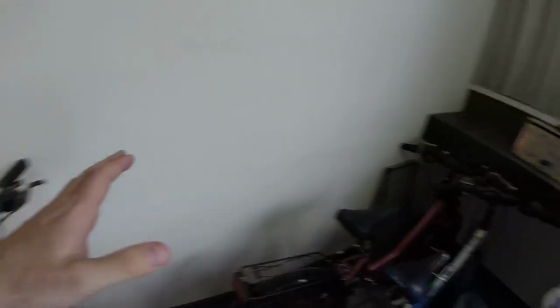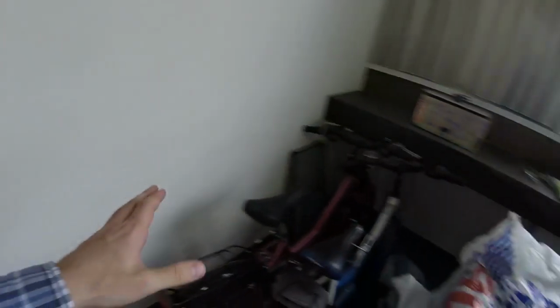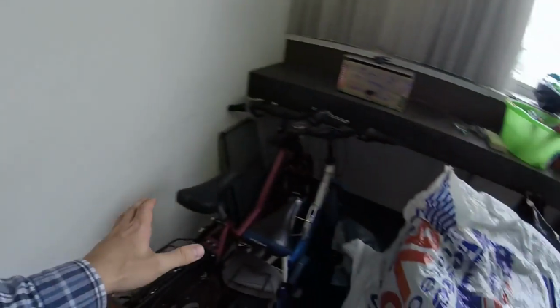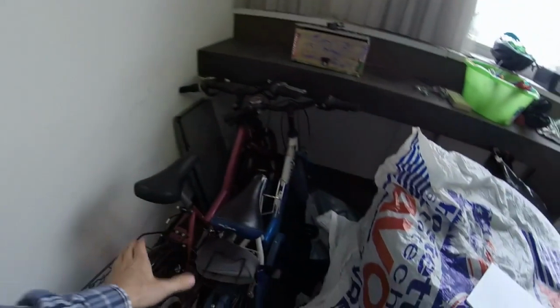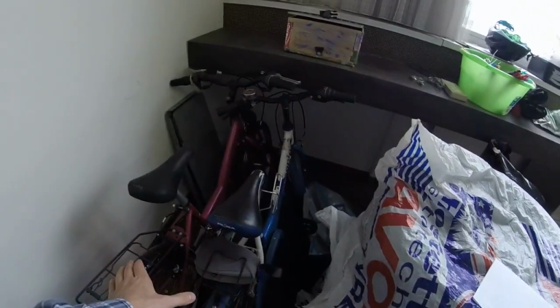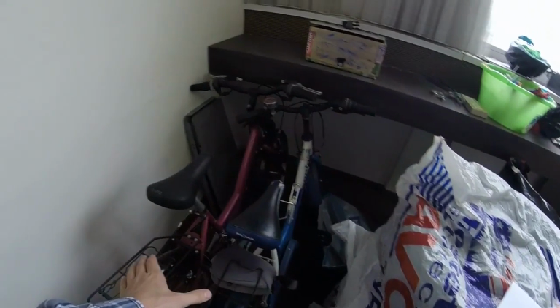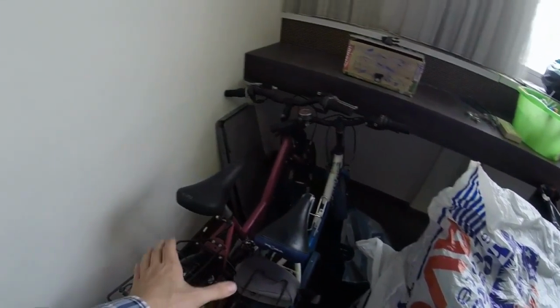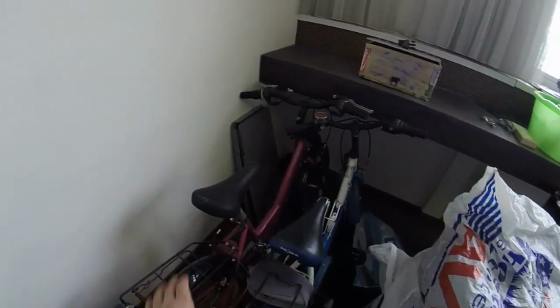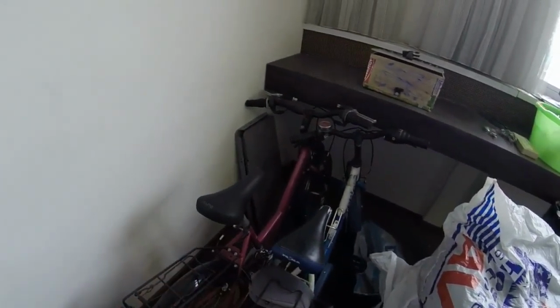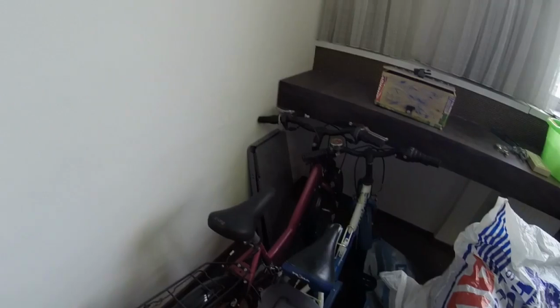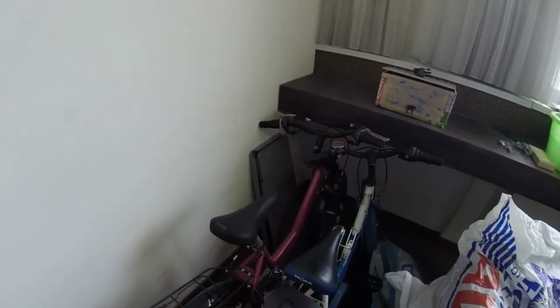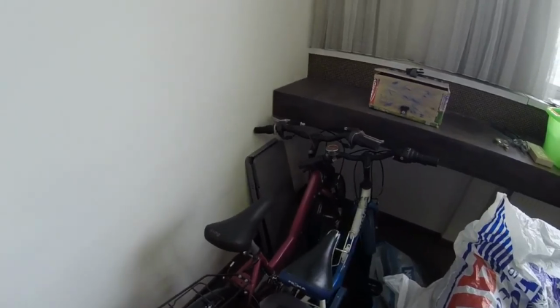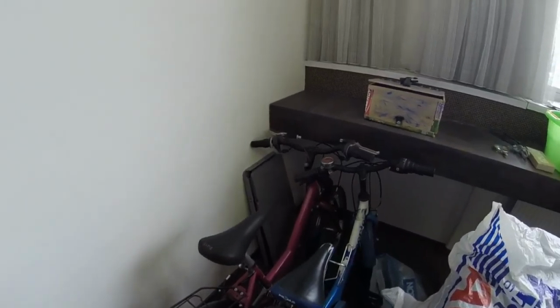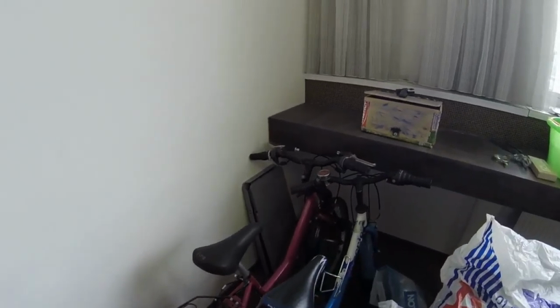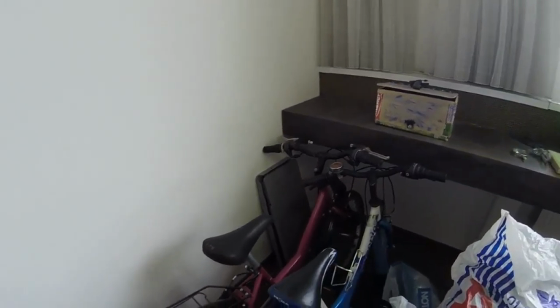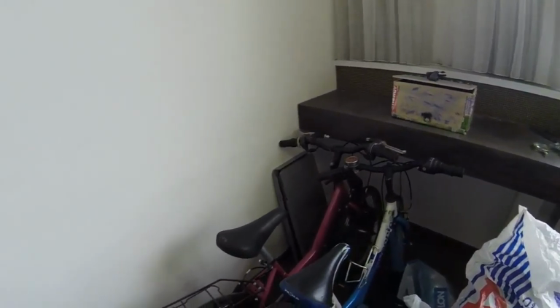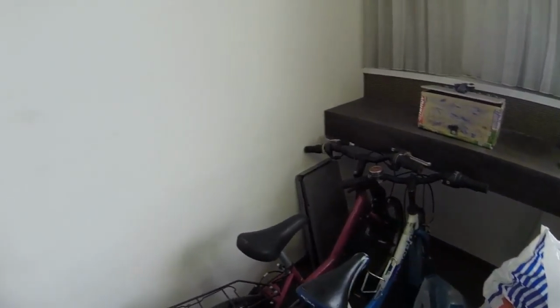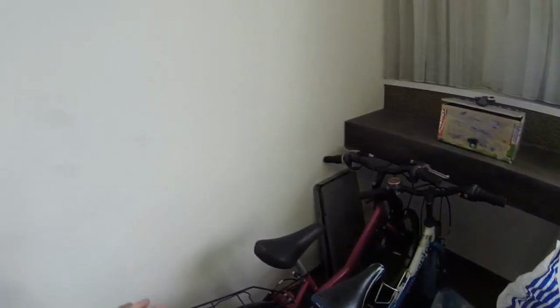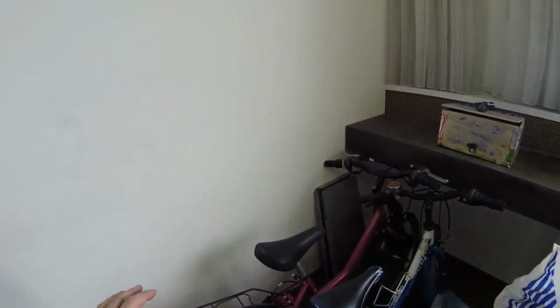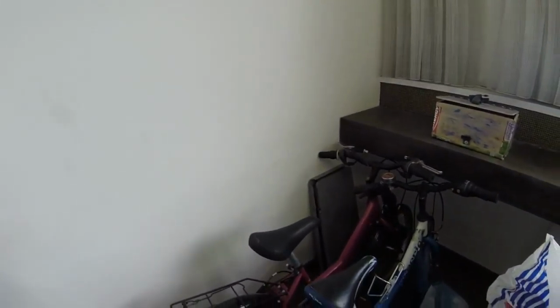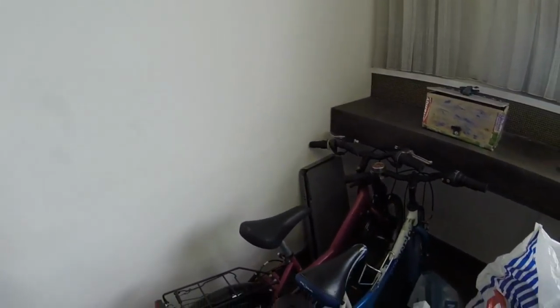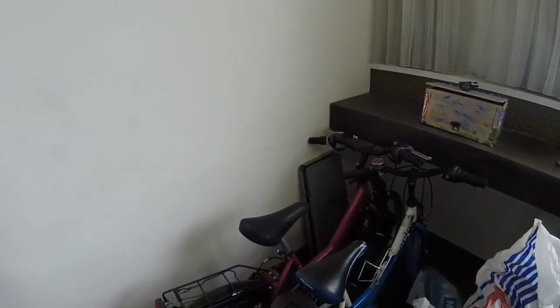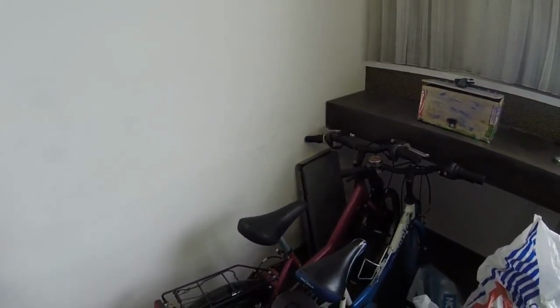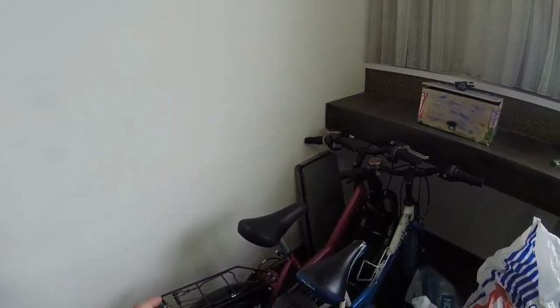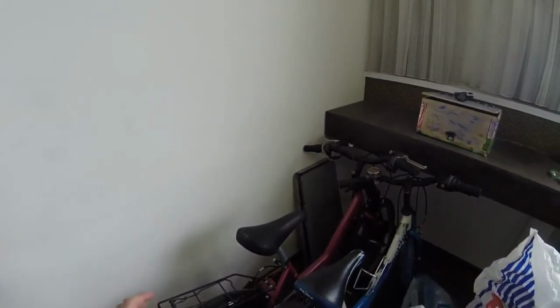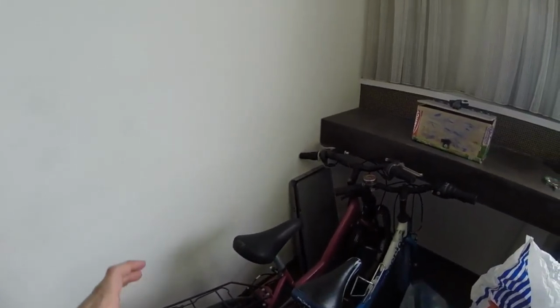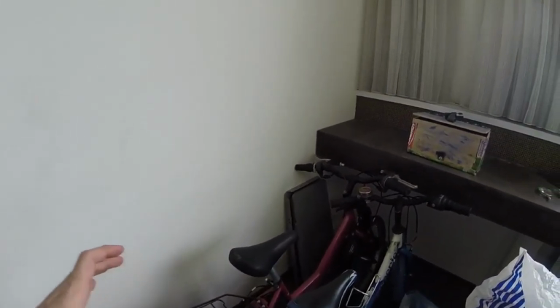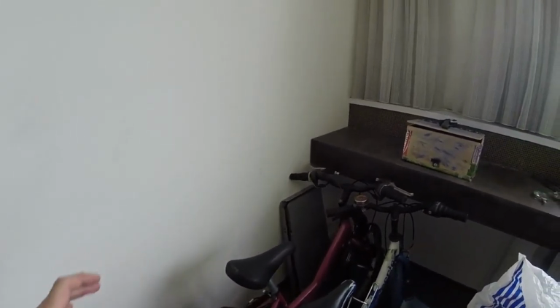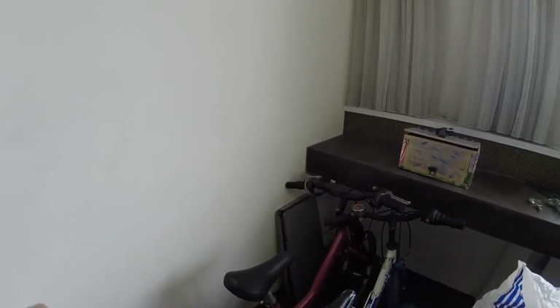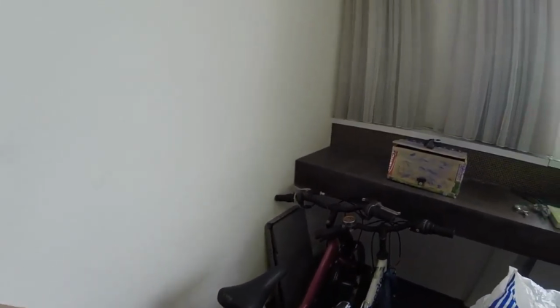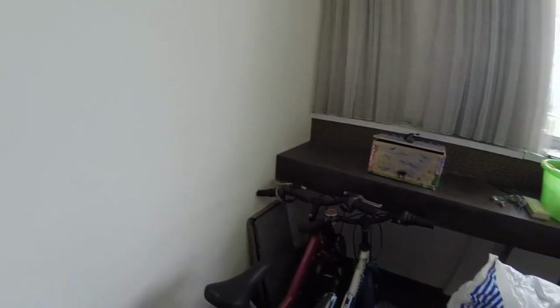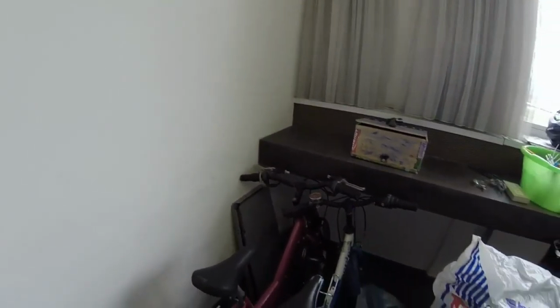As for the two children's bikes, I'm not sure what I'm going to do with both of them, but definitely at least one of them is going to turn into a bike trailer.